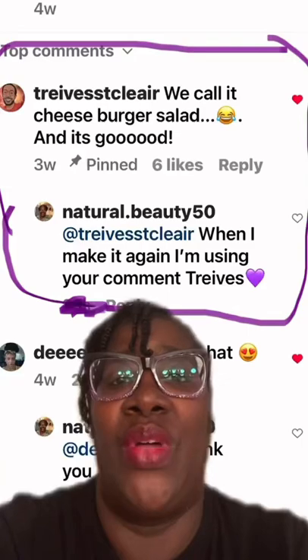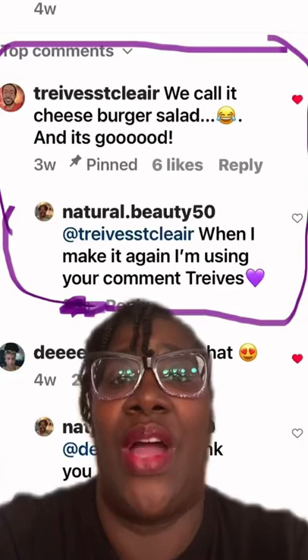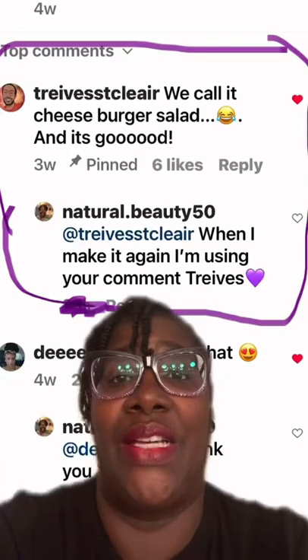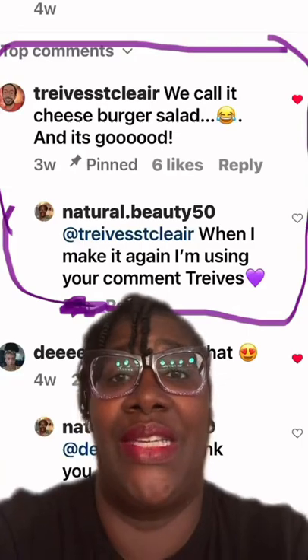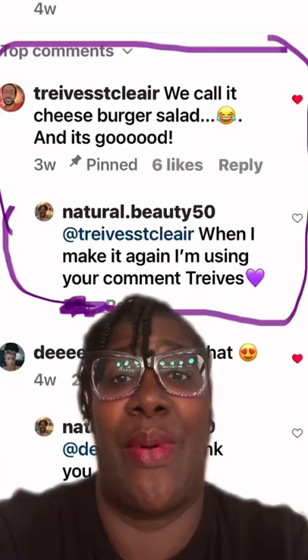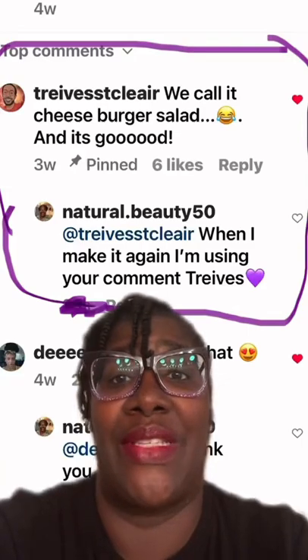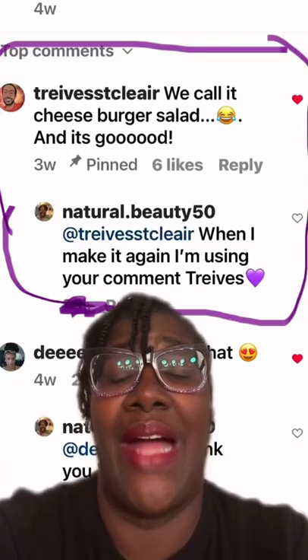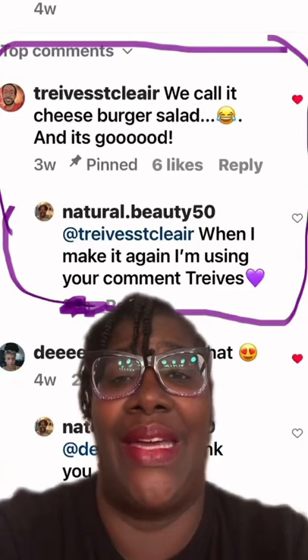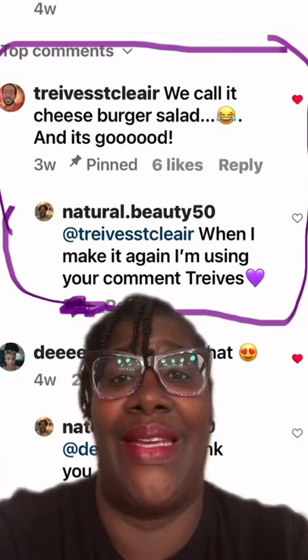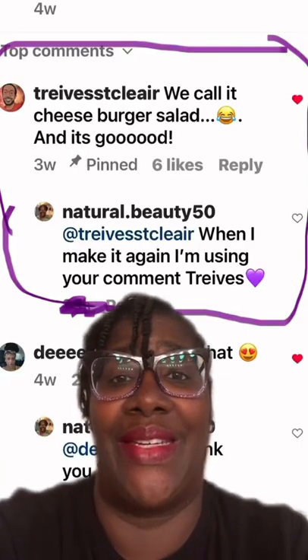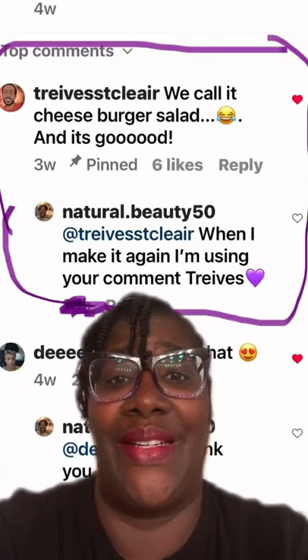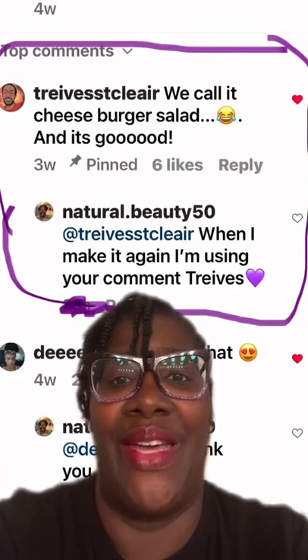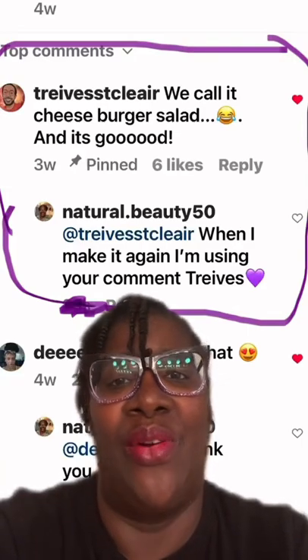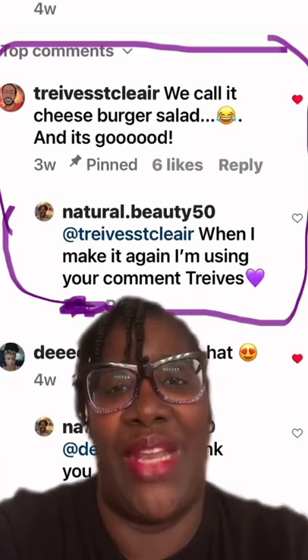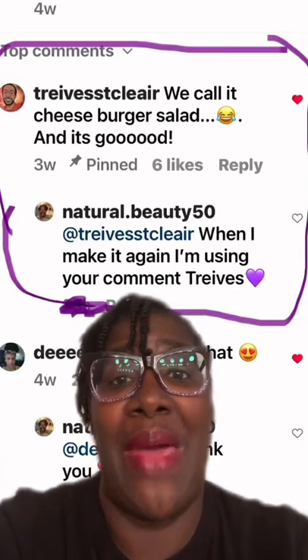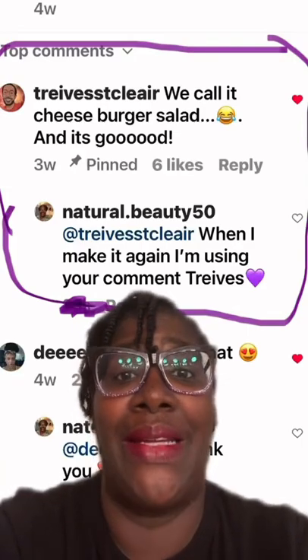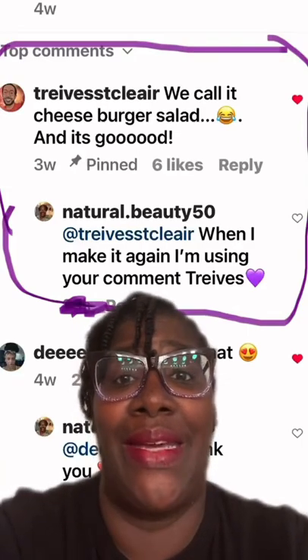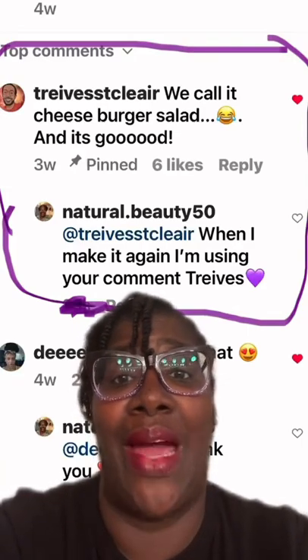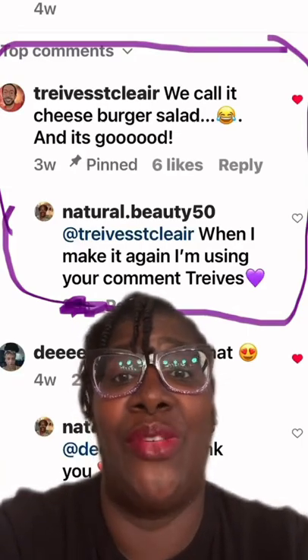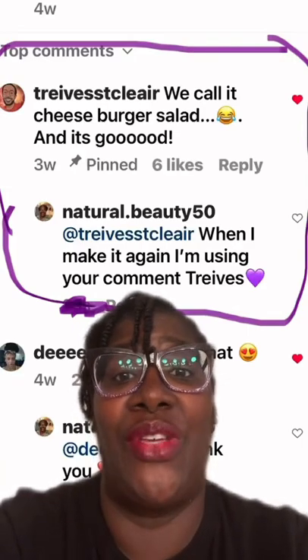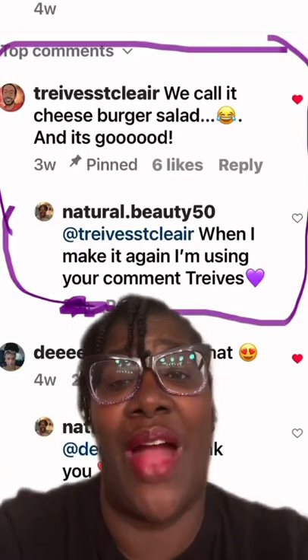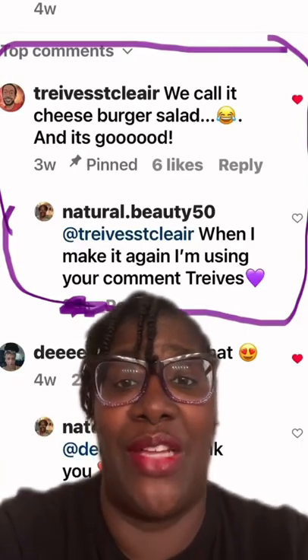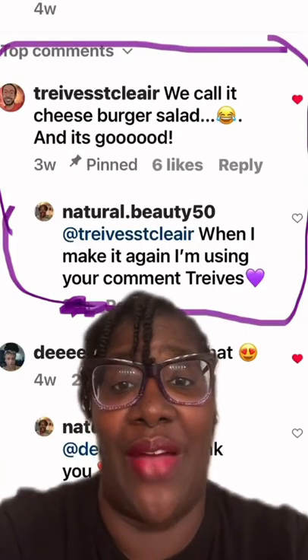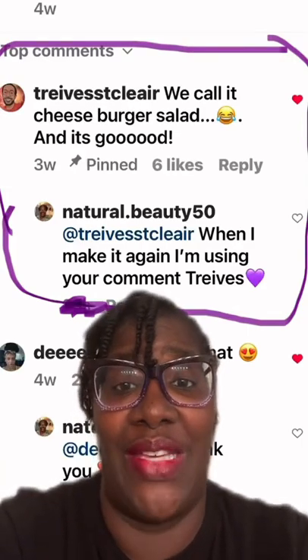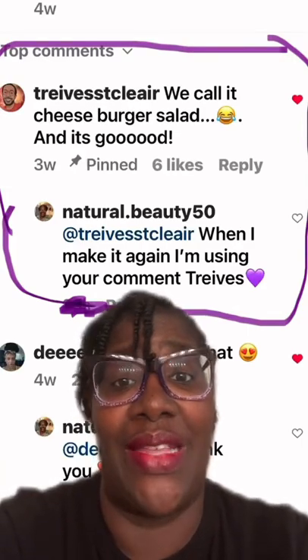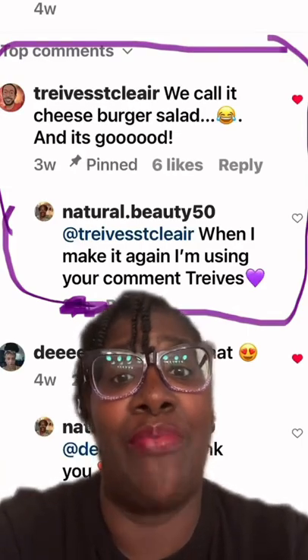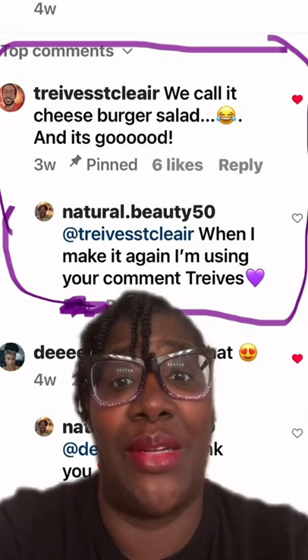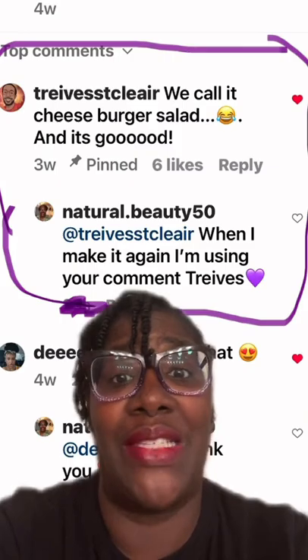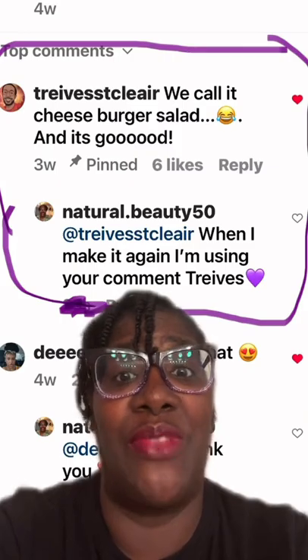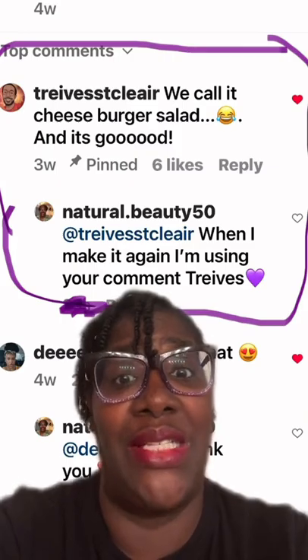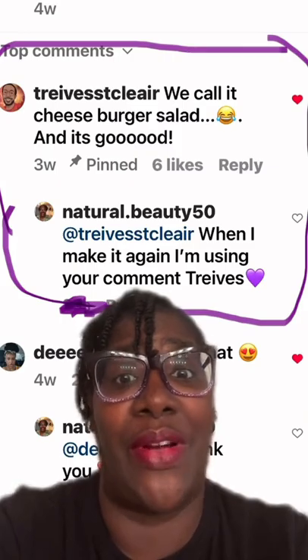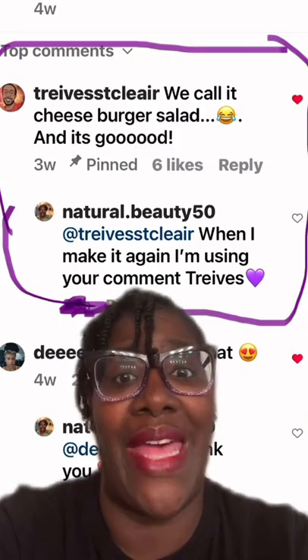You call it cheeseburger salad, and it's good. When I make it again, I'm using your comment, Travis. I'm gonna make some cheeseburger salad.